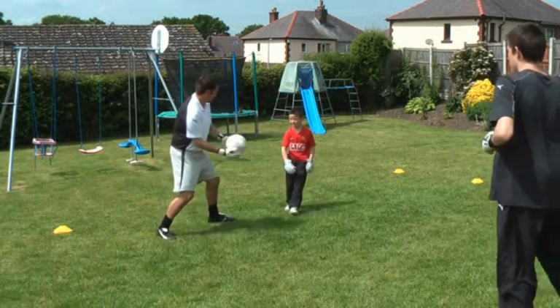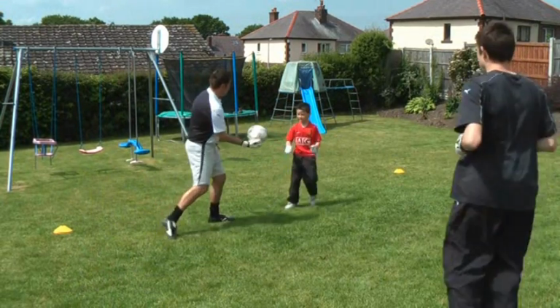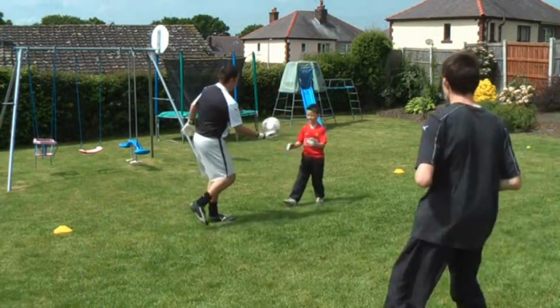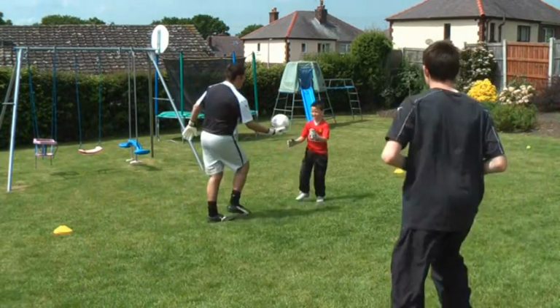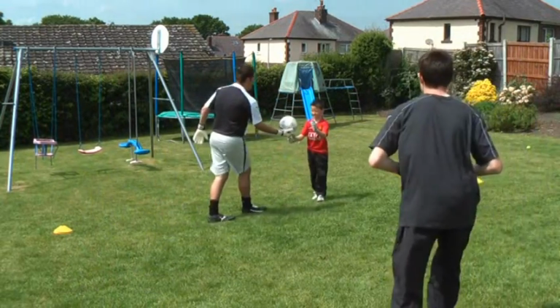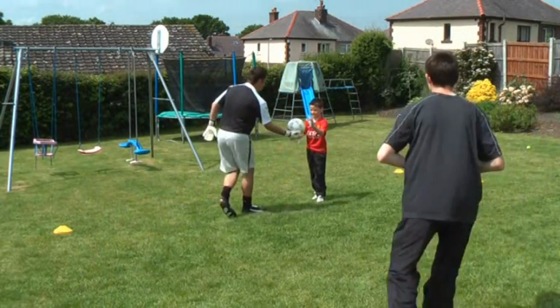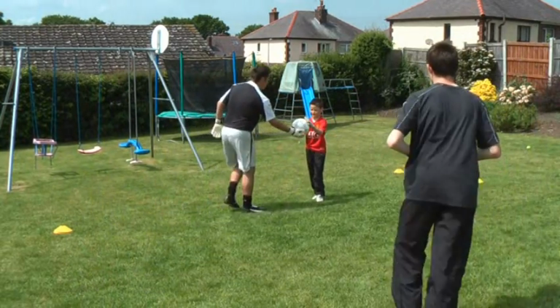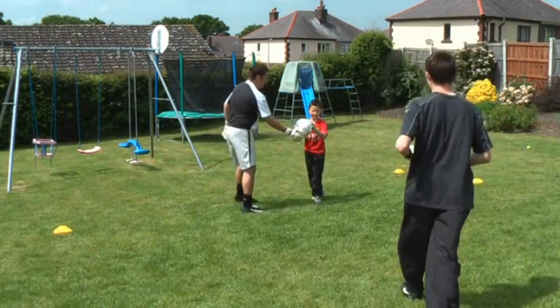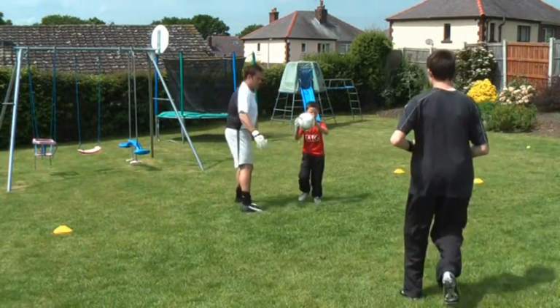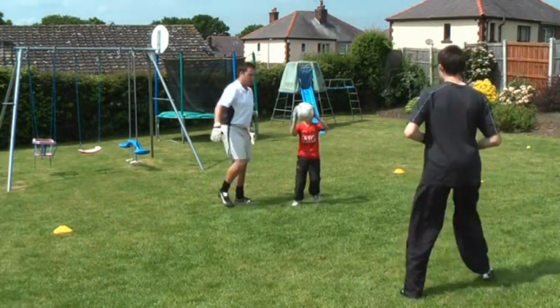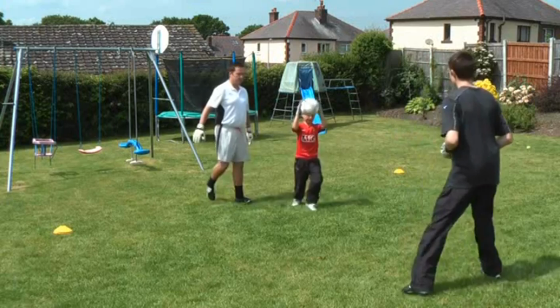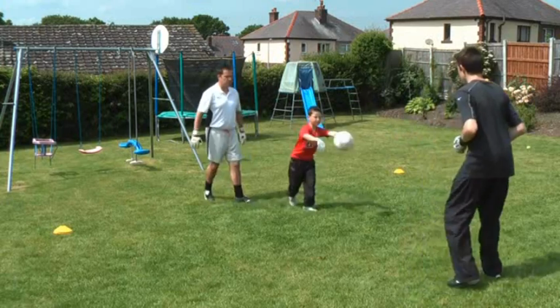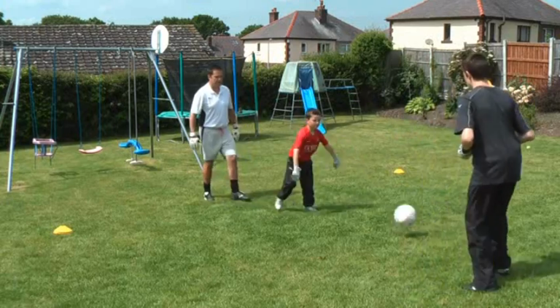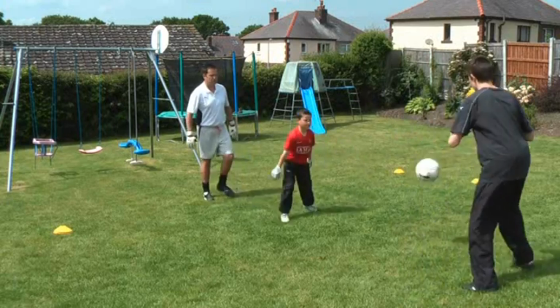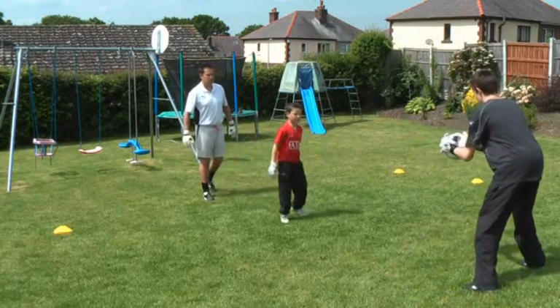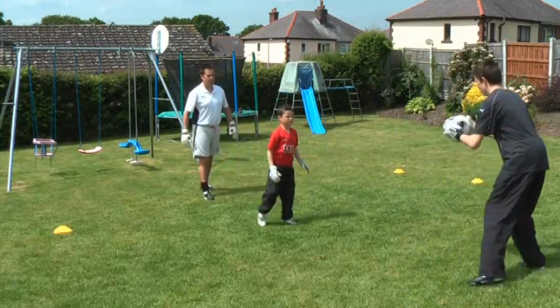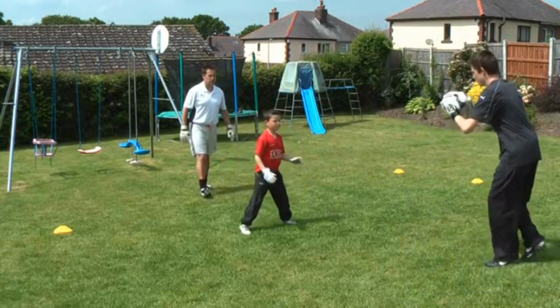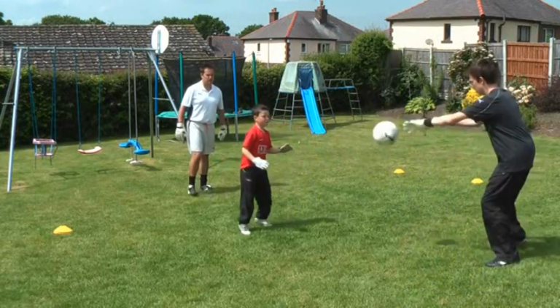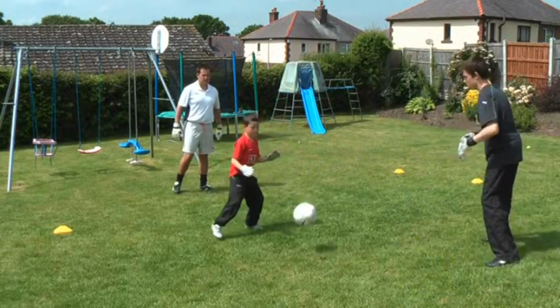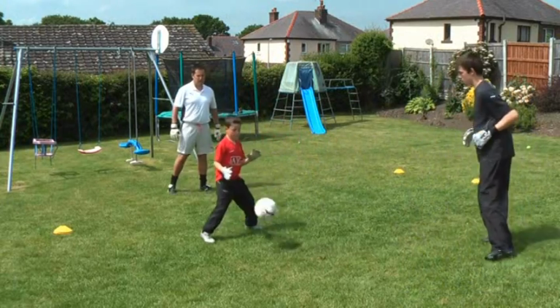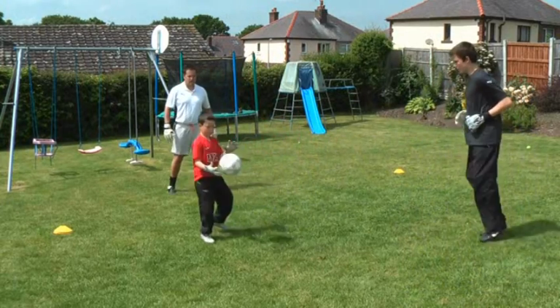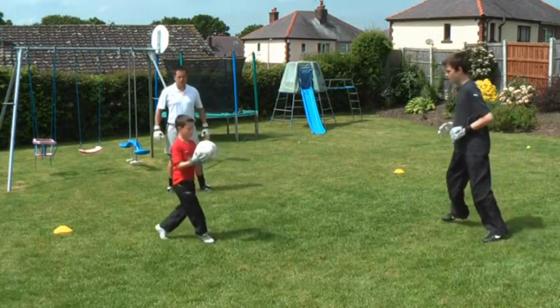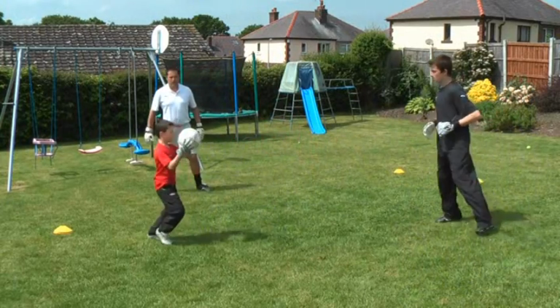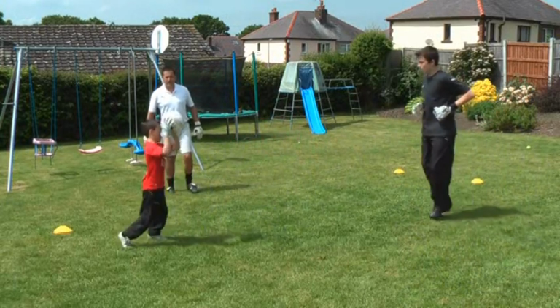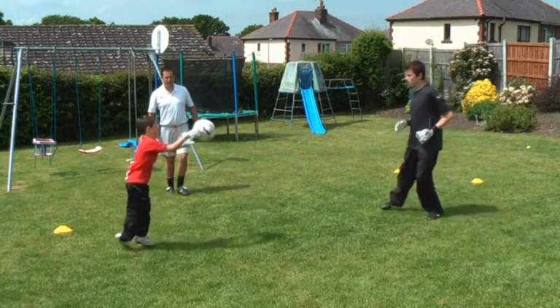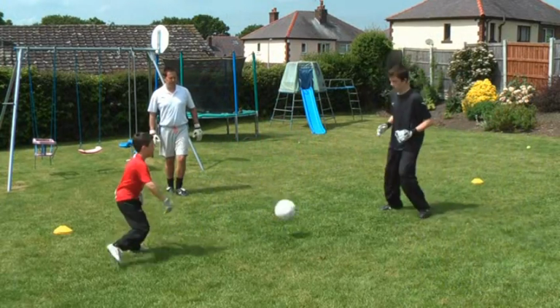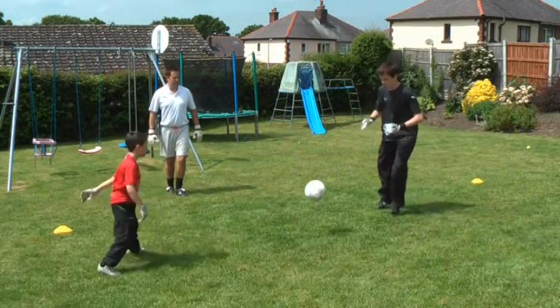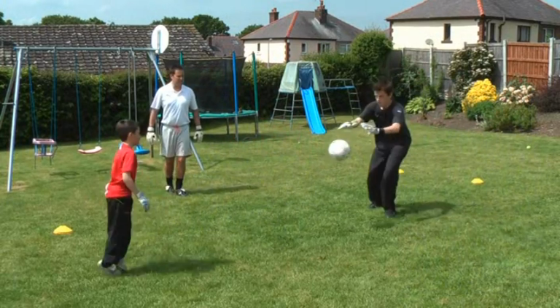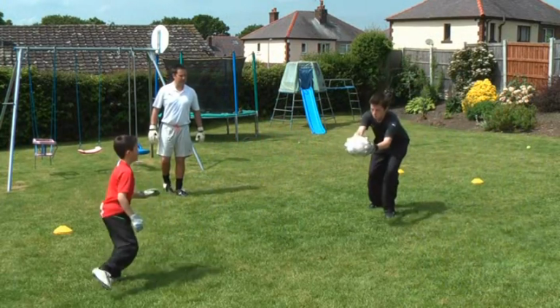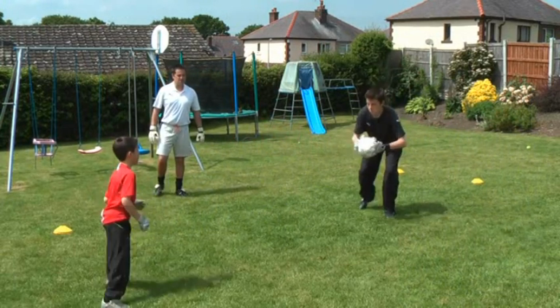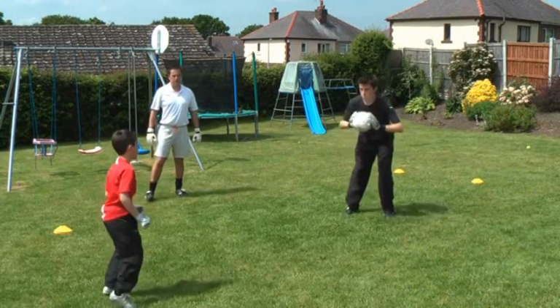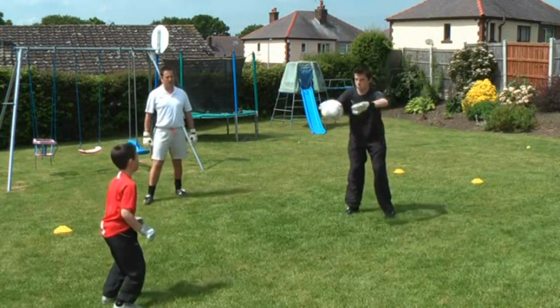Join in as well, Sam. Pass the ball with the bounce pass. Move about. Stand still when you catch the ball.